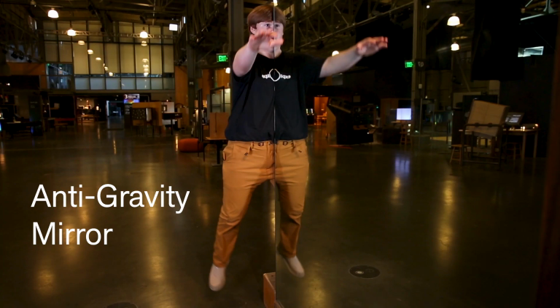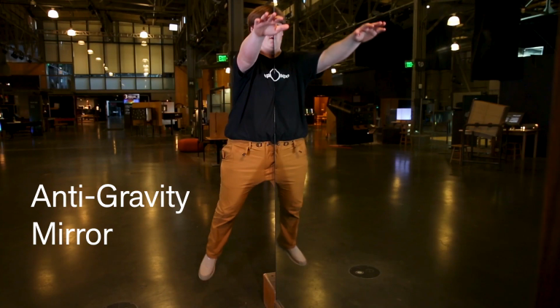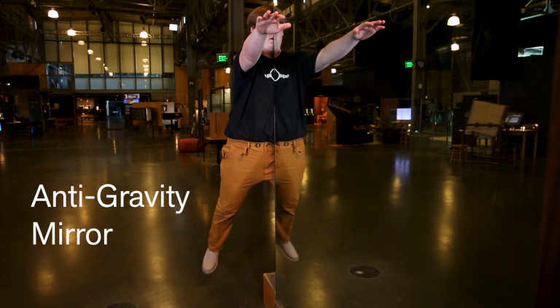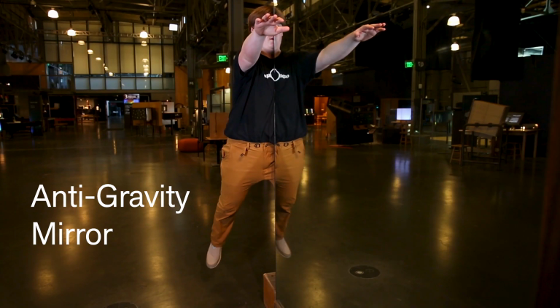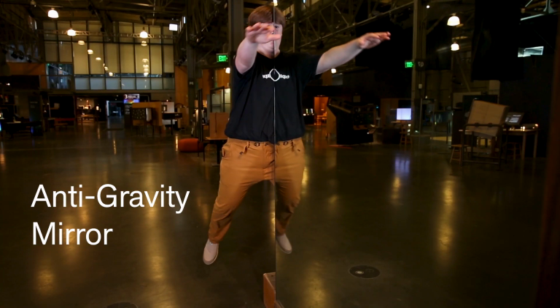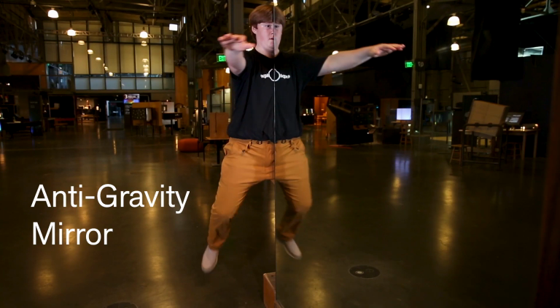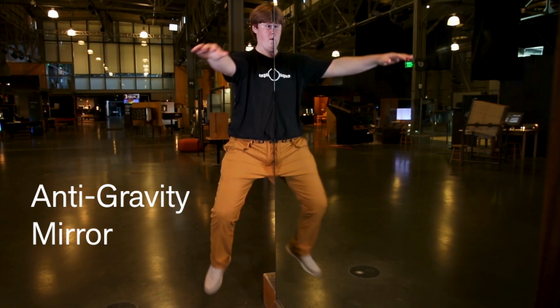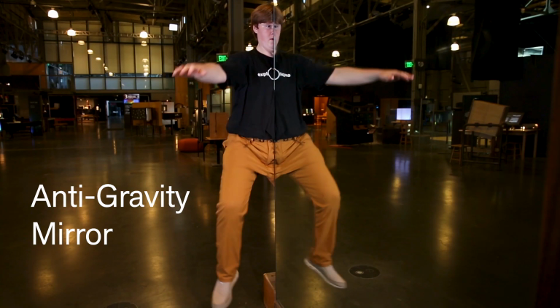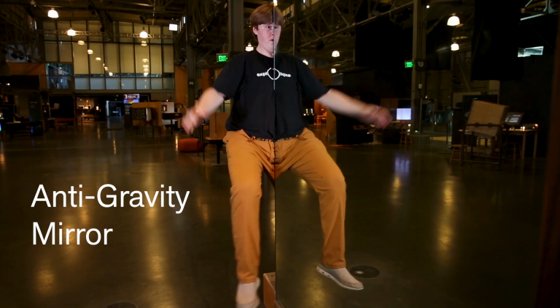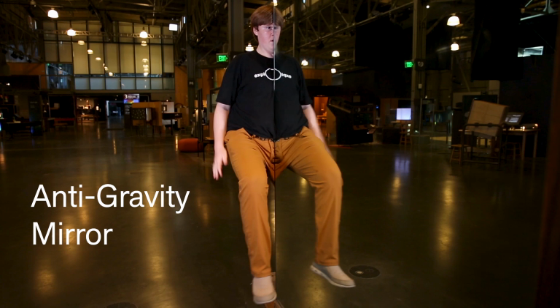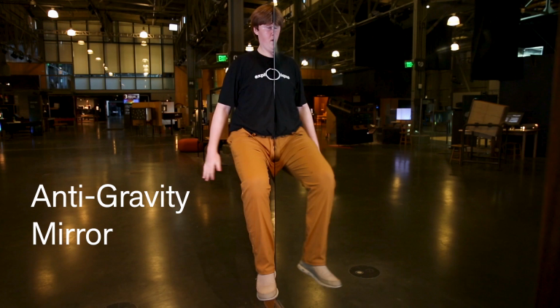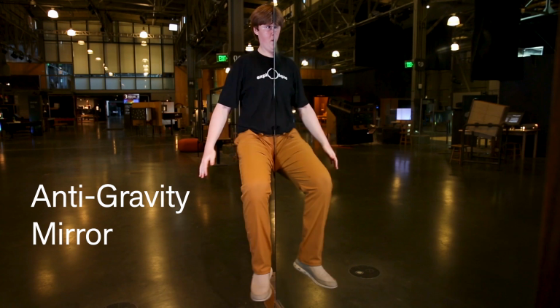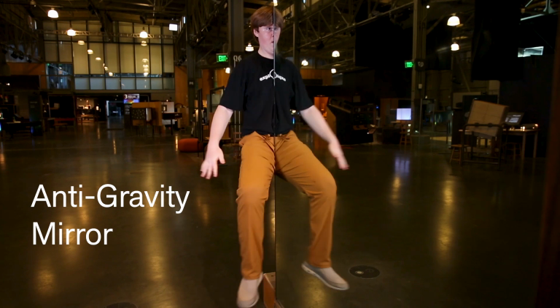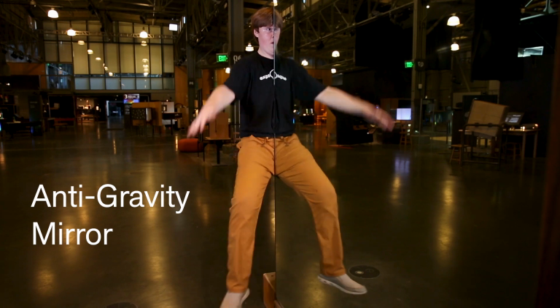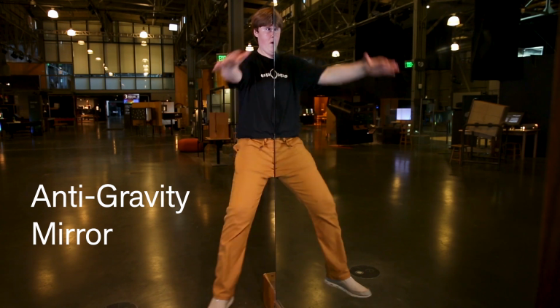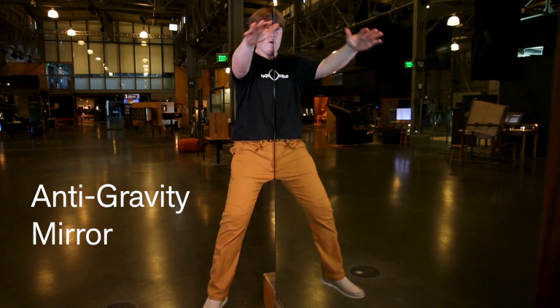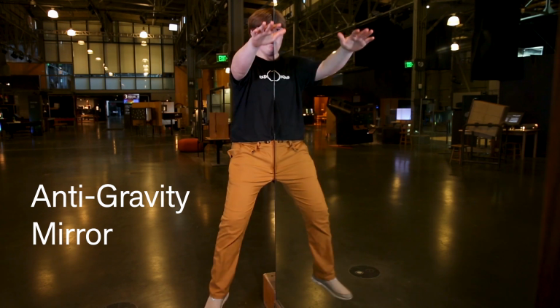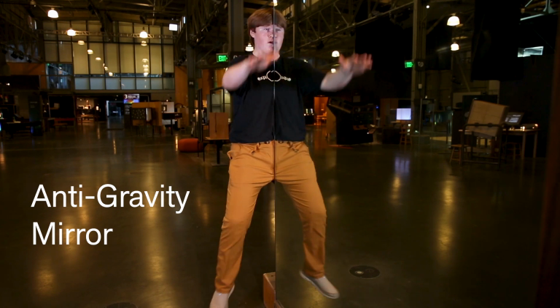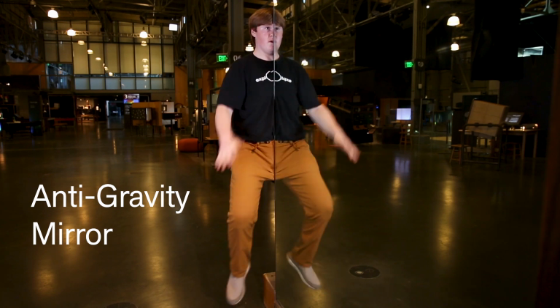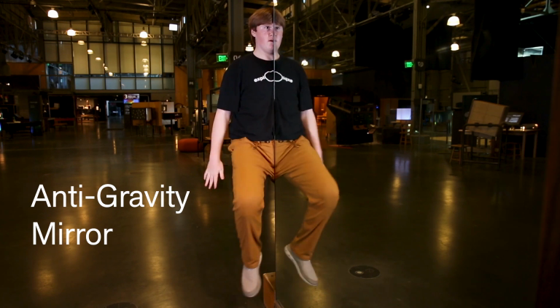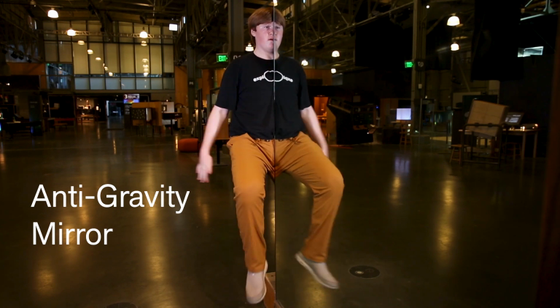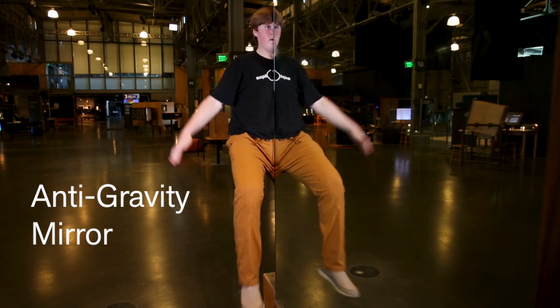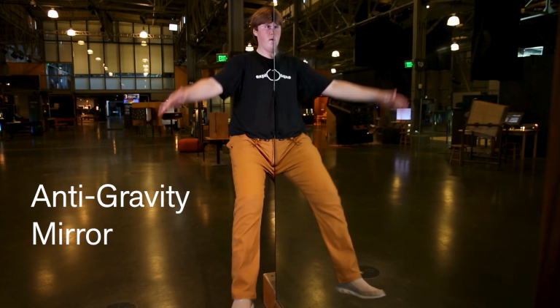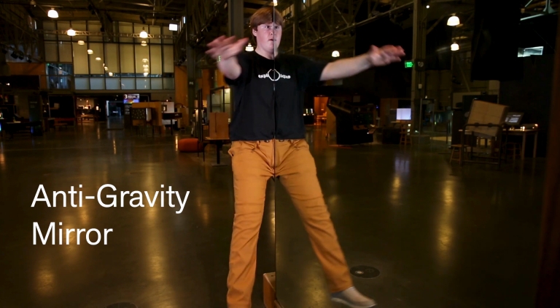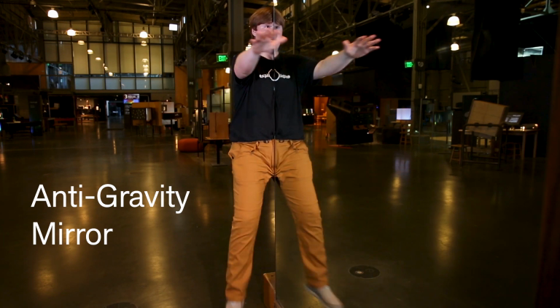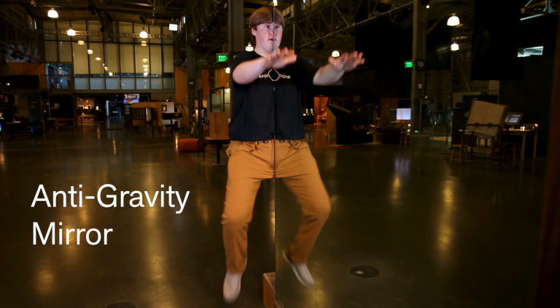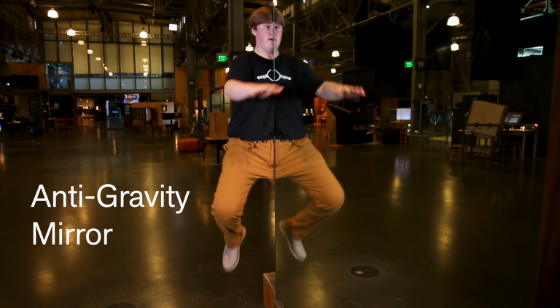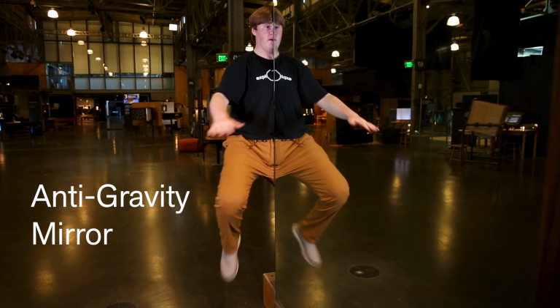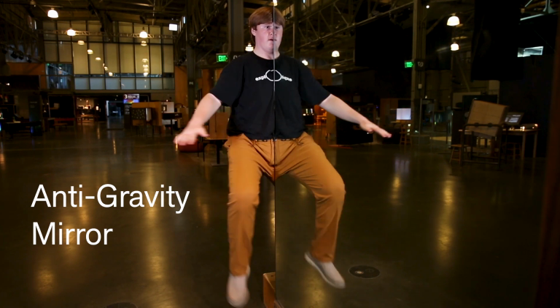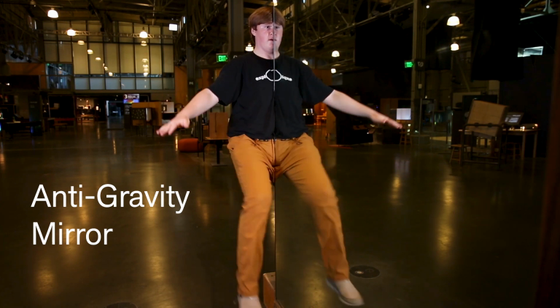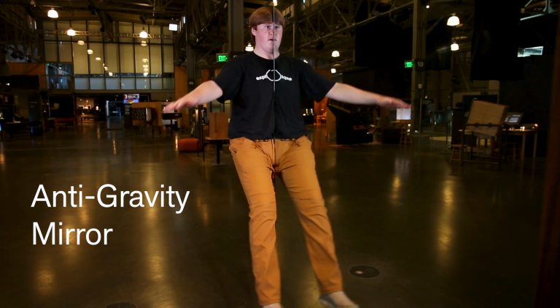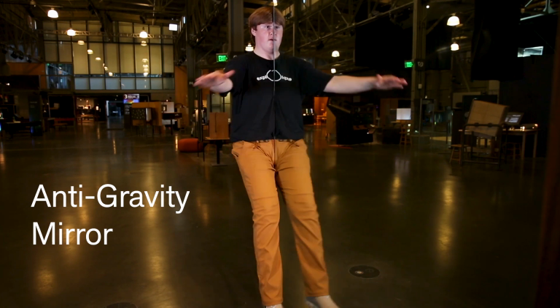What? It looks like he's flying. What happened to gravity? It's got to be done with mirrors.